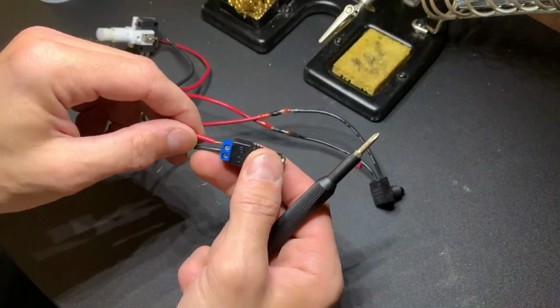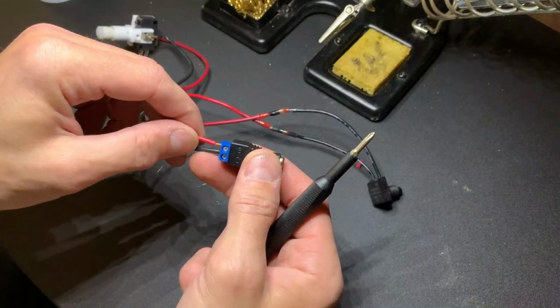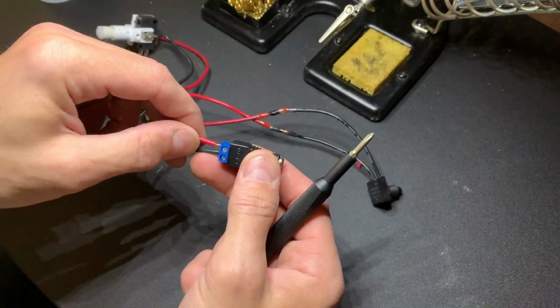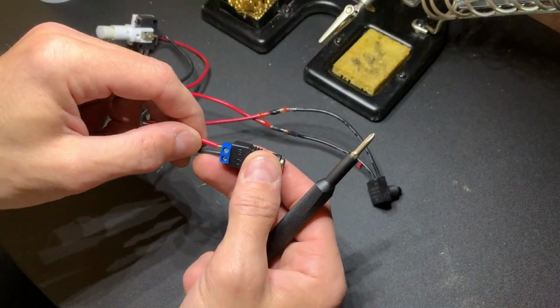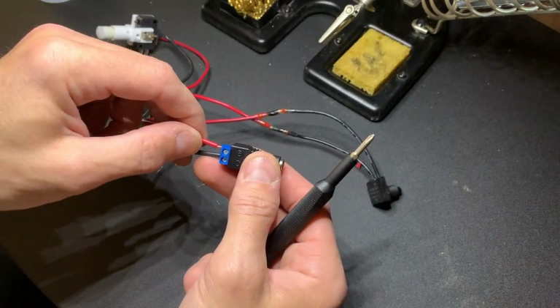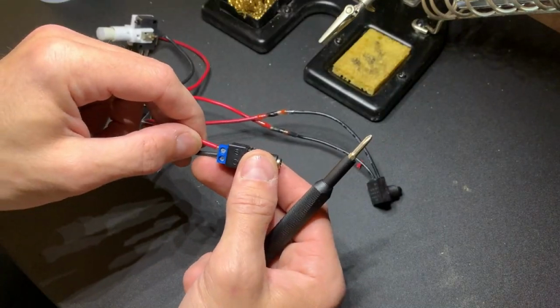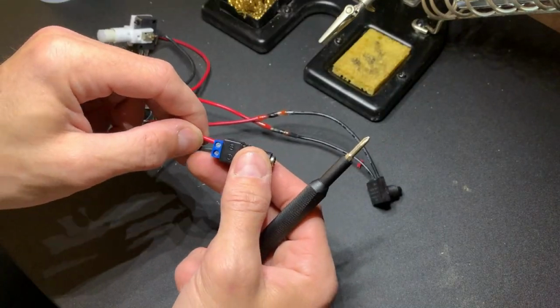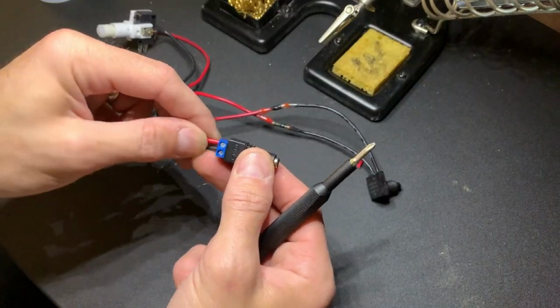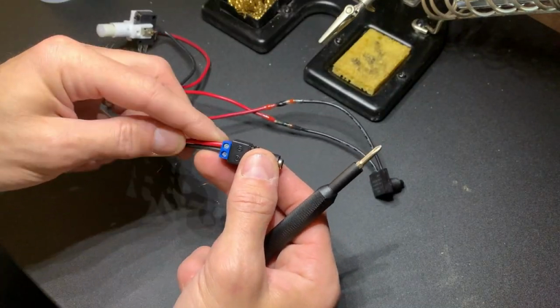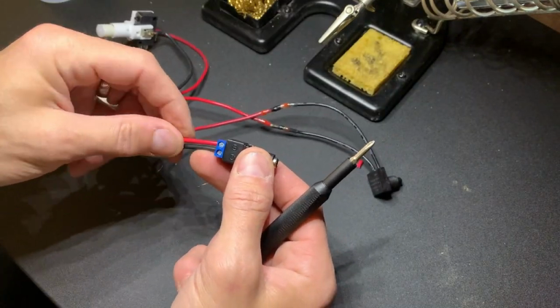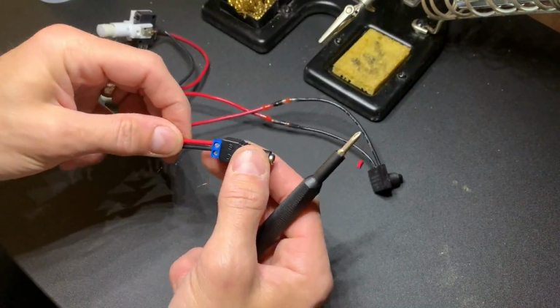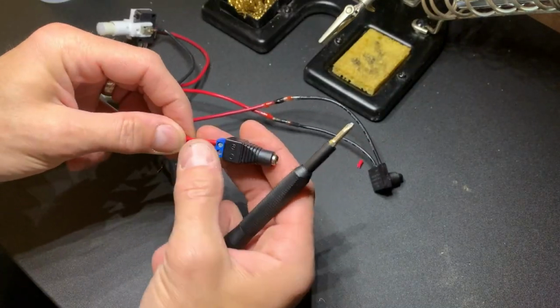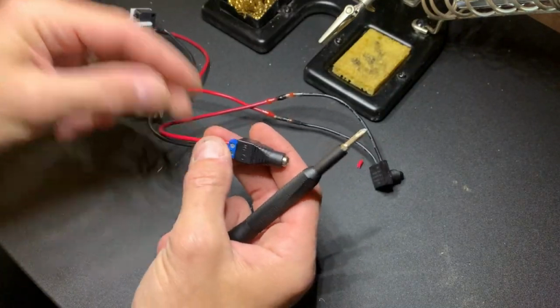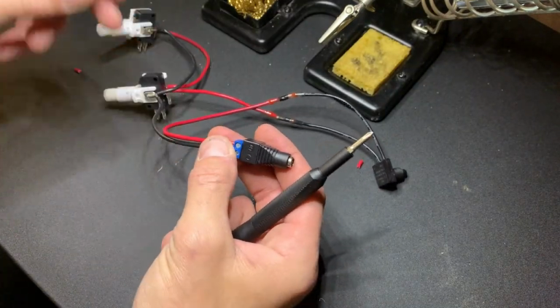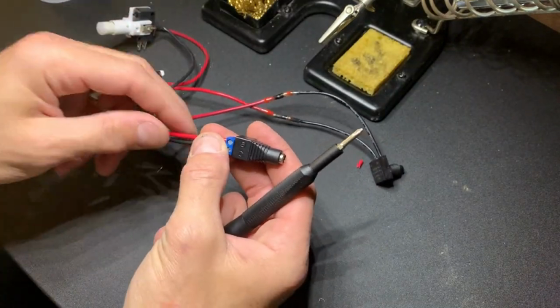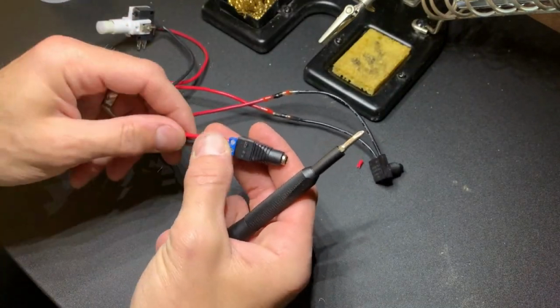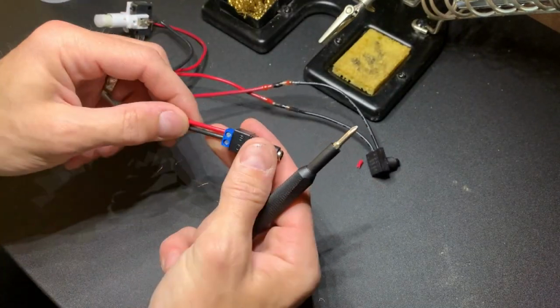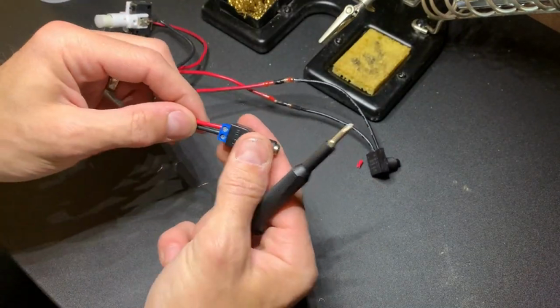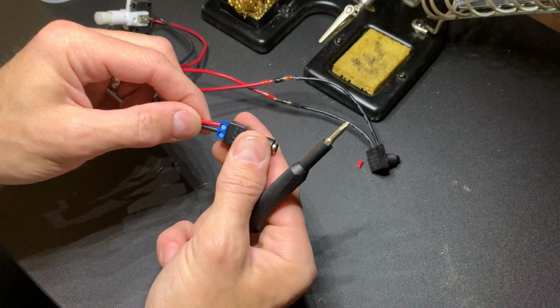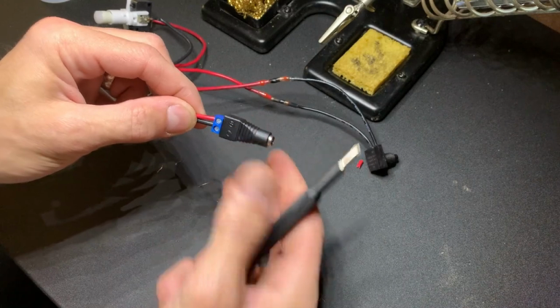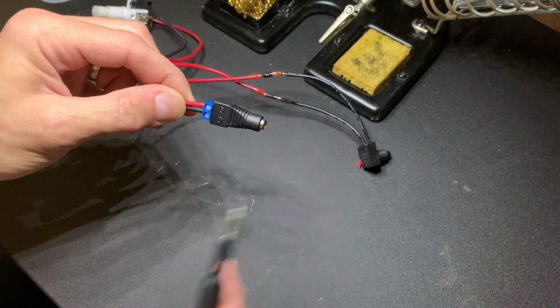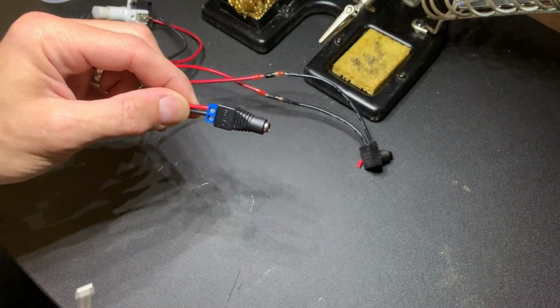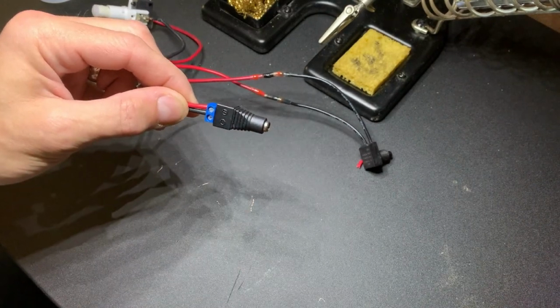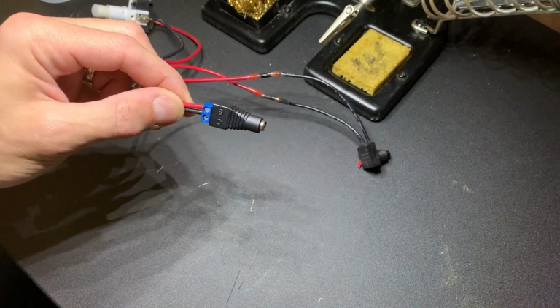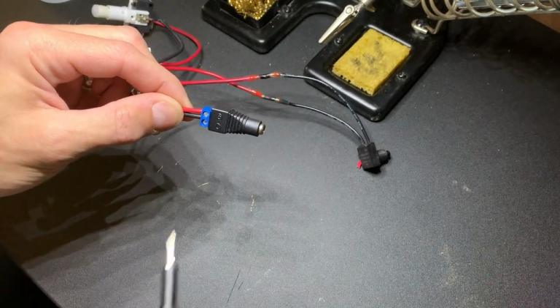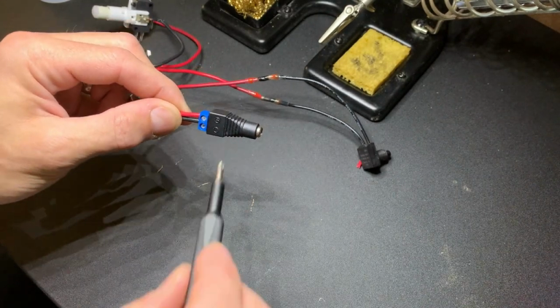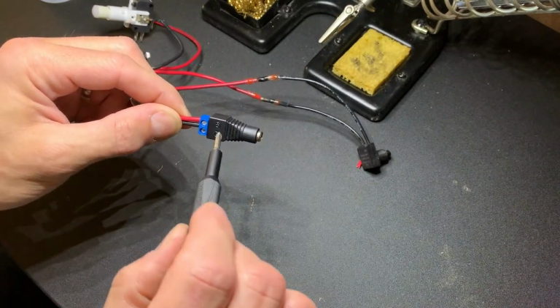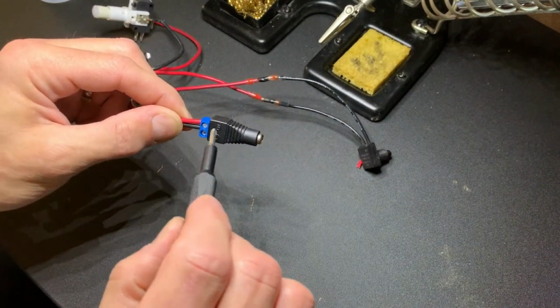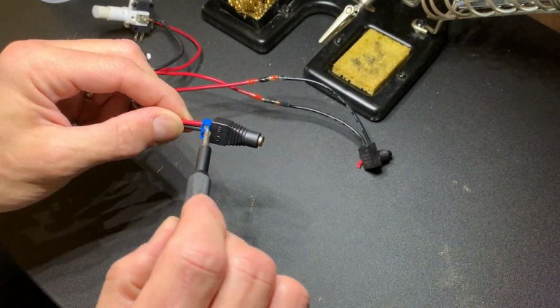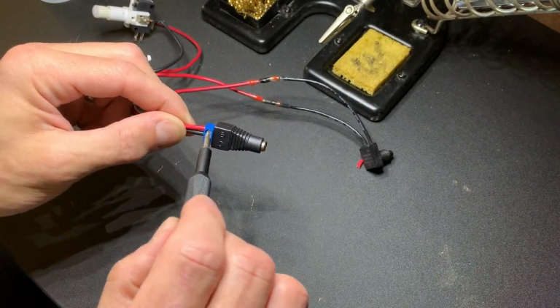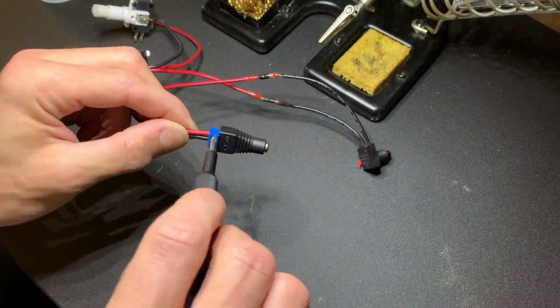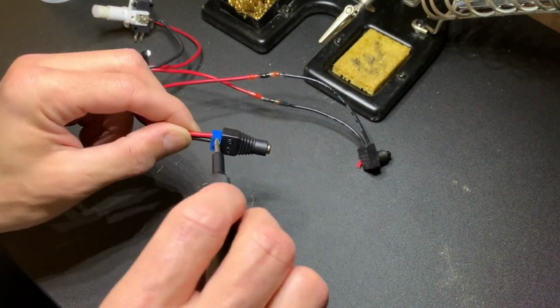Then we make the final two terminal connections on the 12-volt adapter, and this gives us a completed wiring harness.